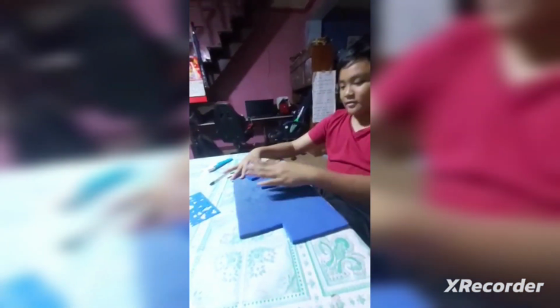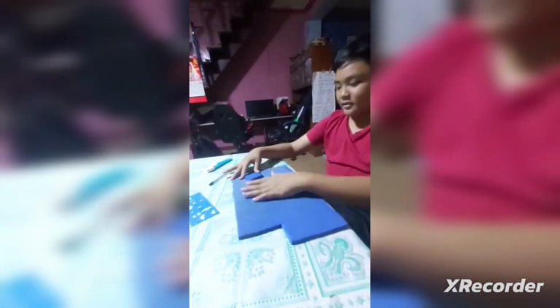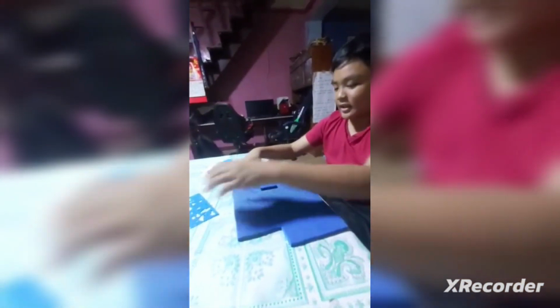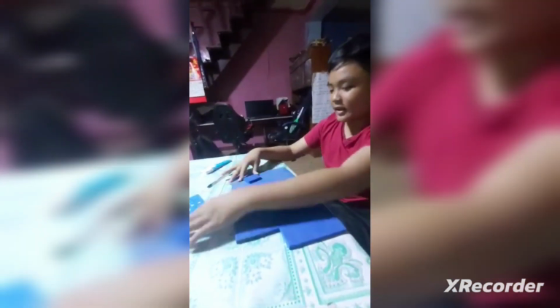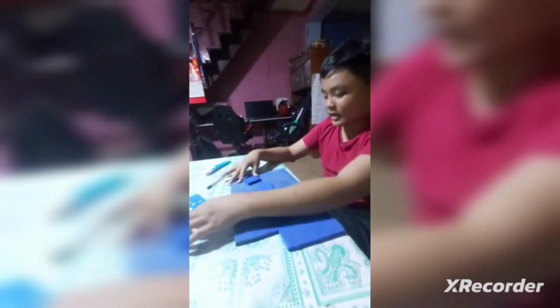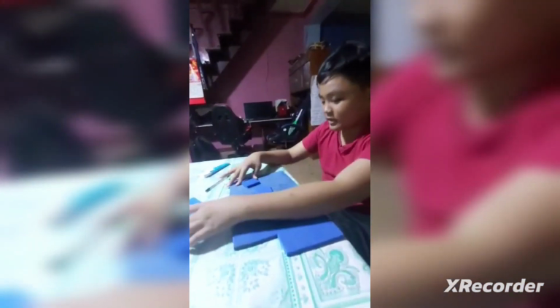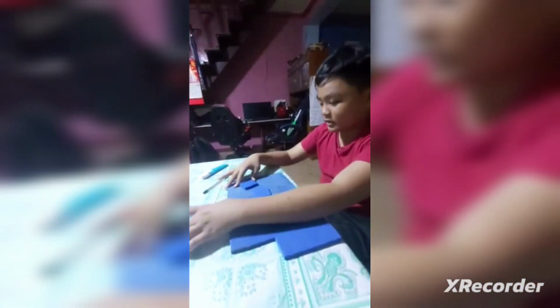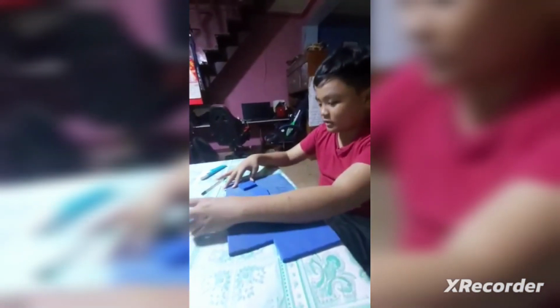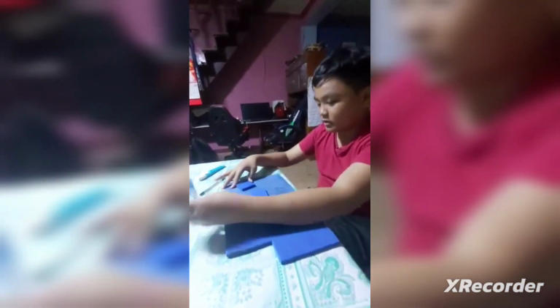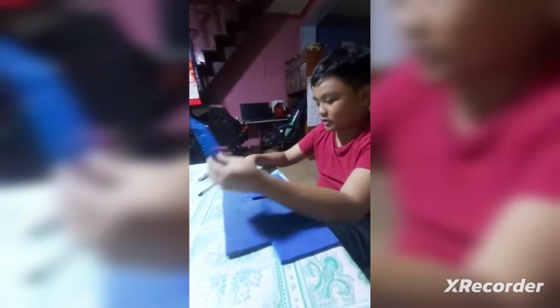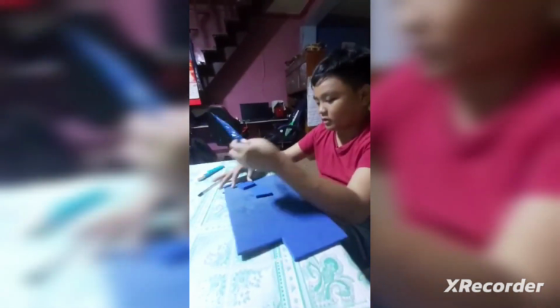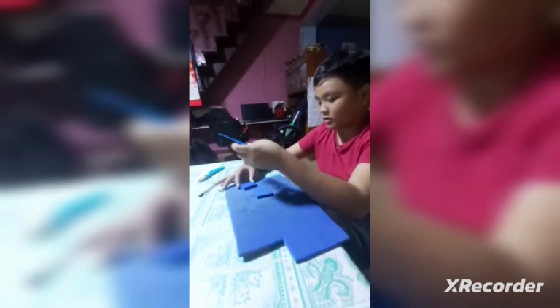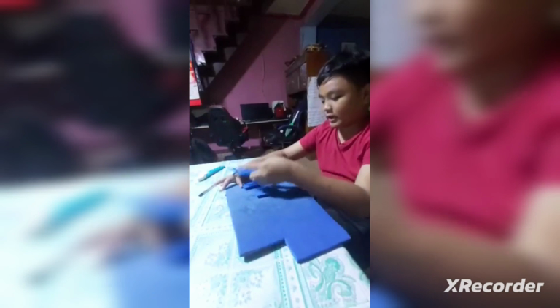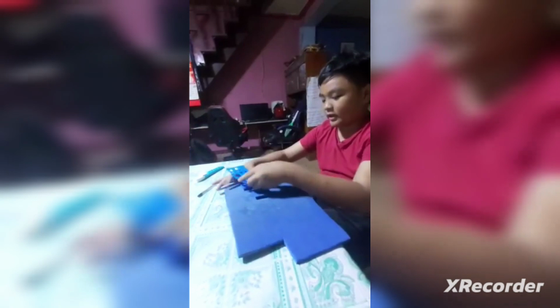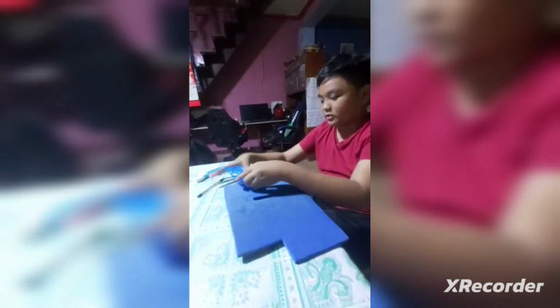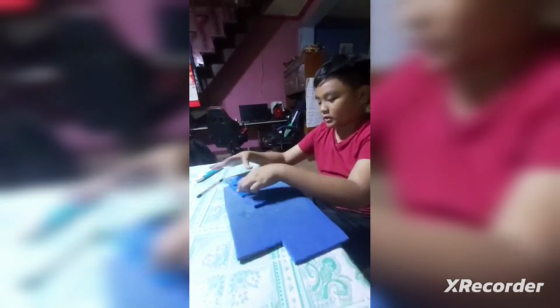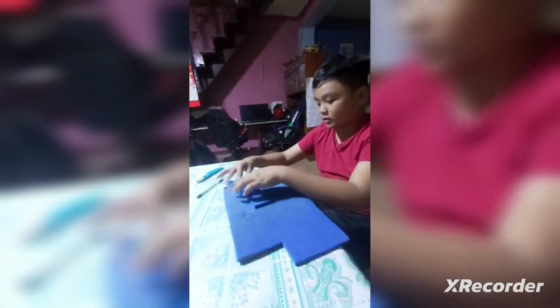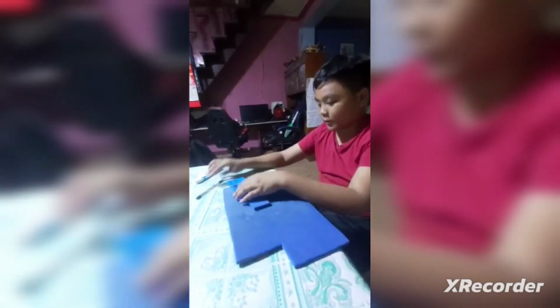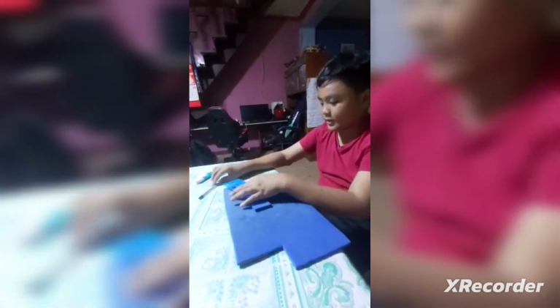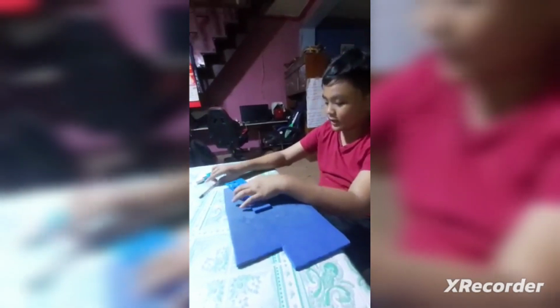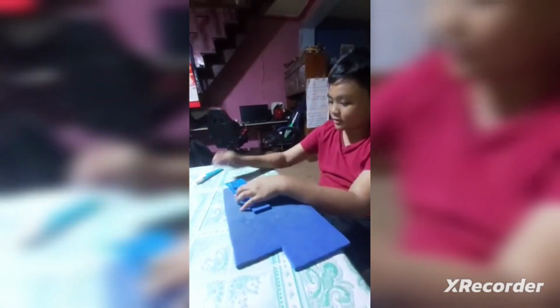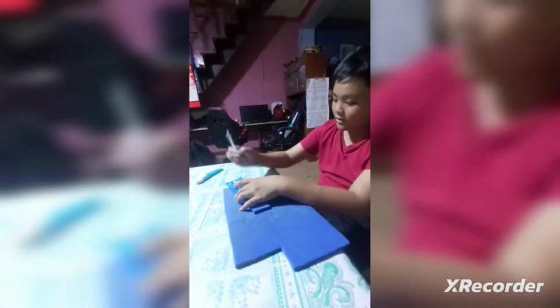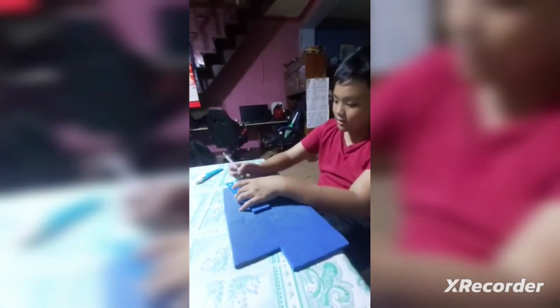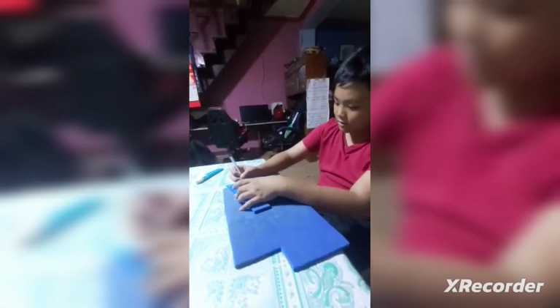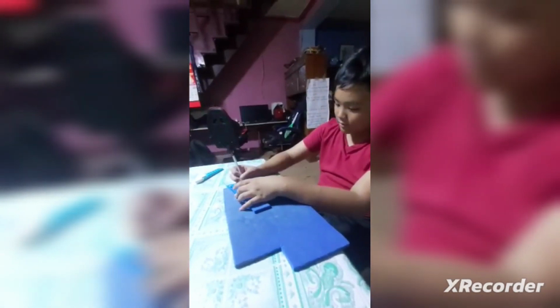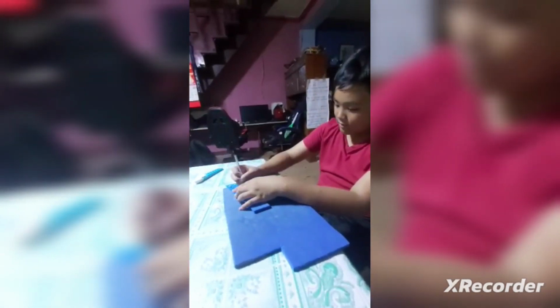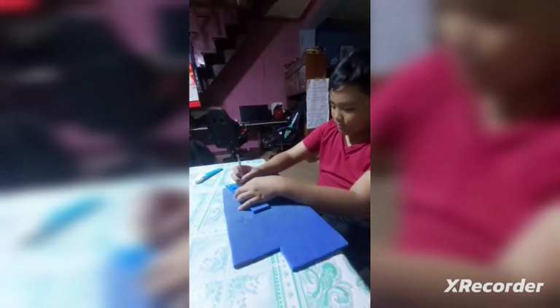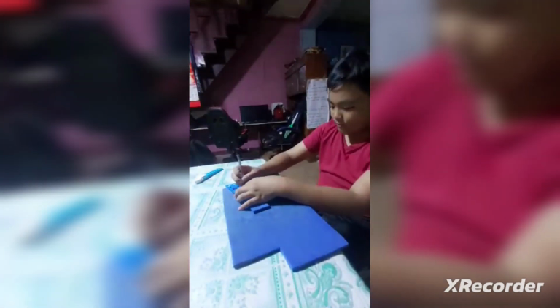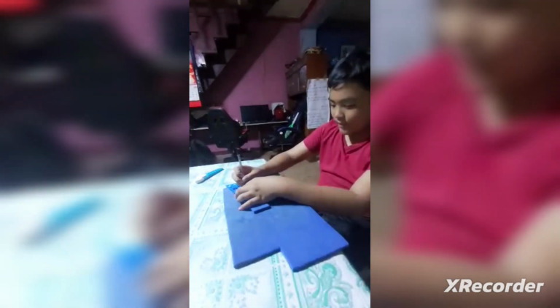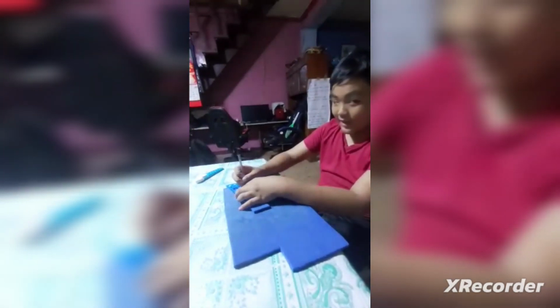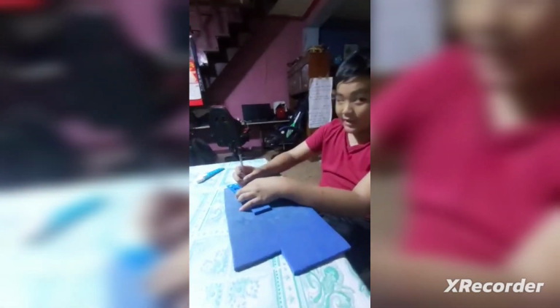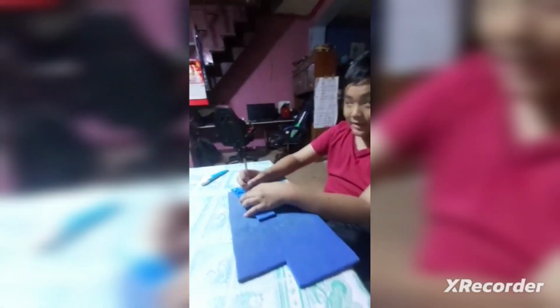Ilalagay ito. Ilagay ninyo ito, tapos lagay ninyo yung pen.